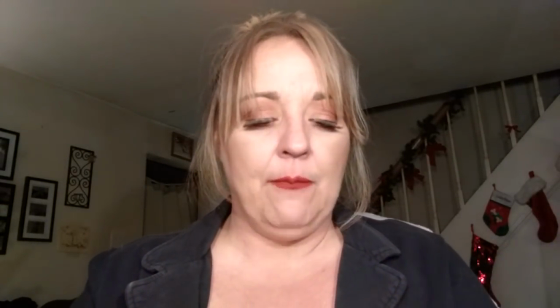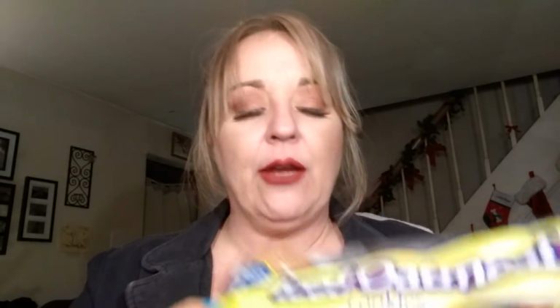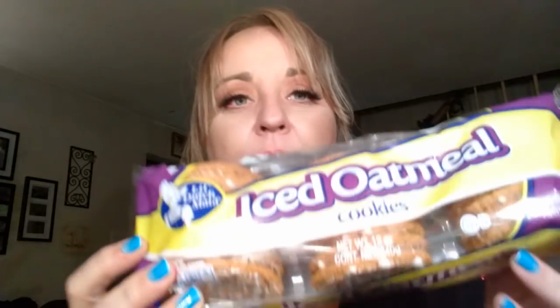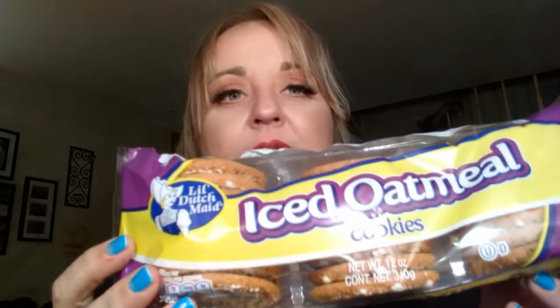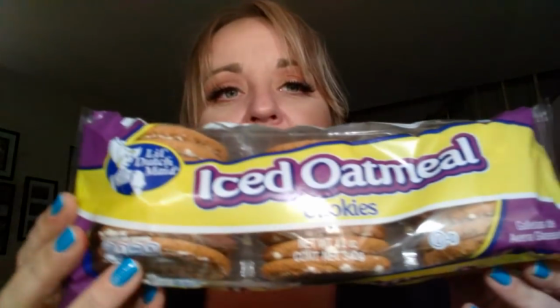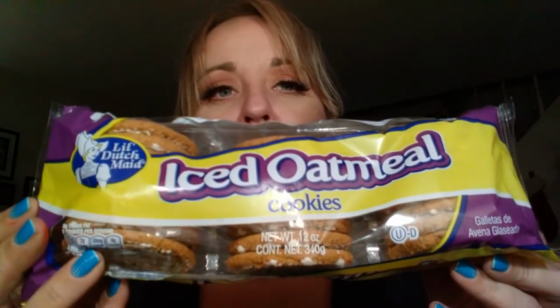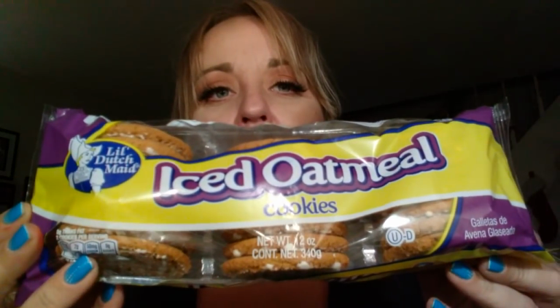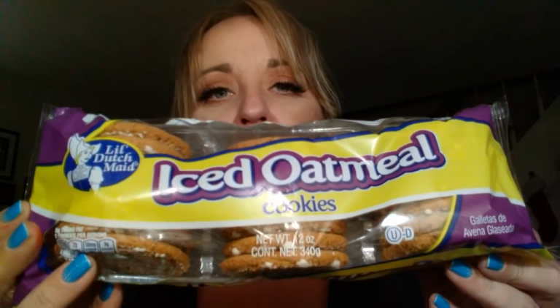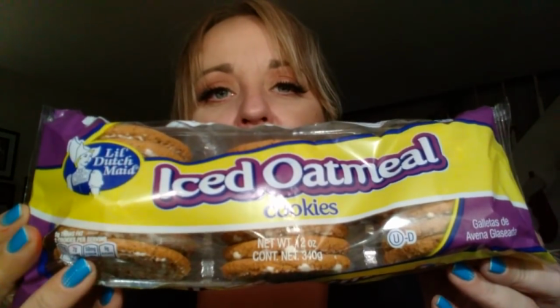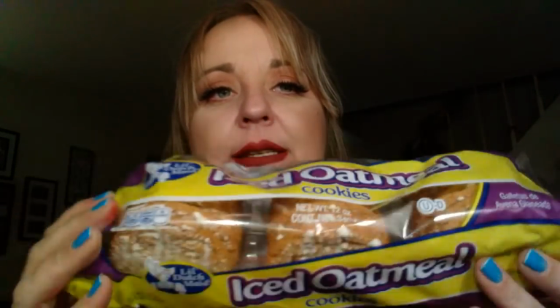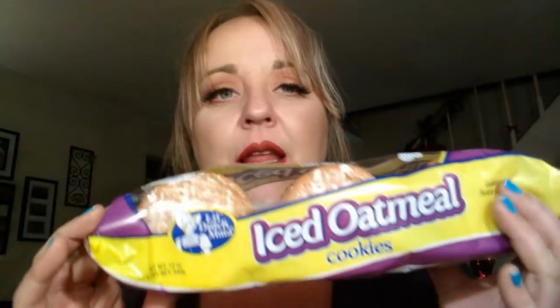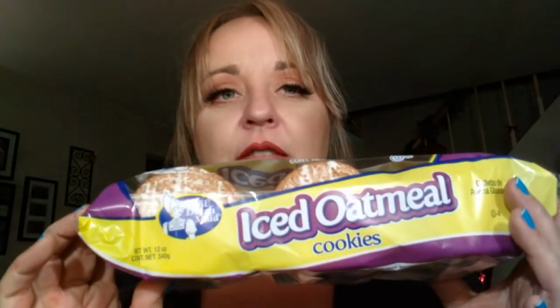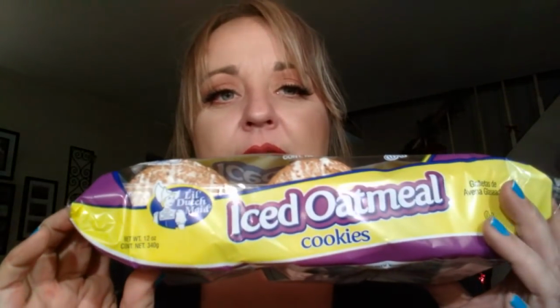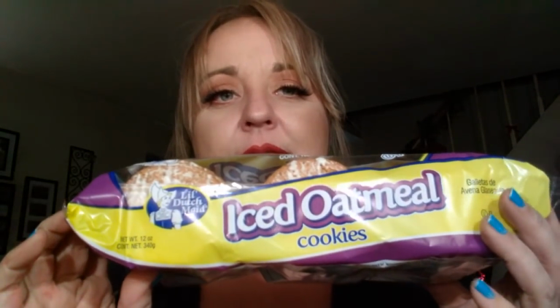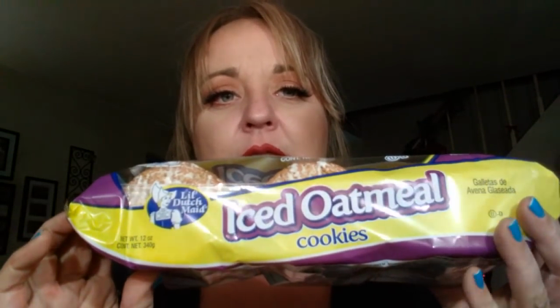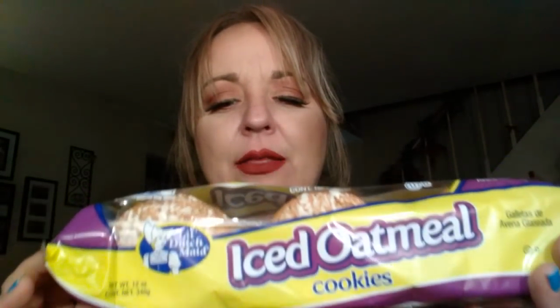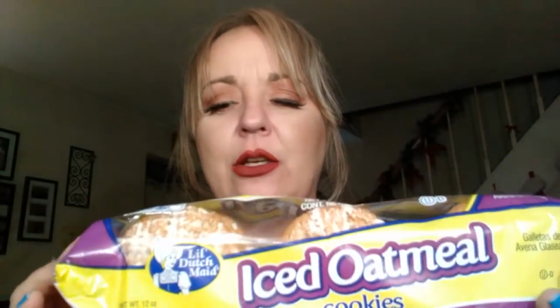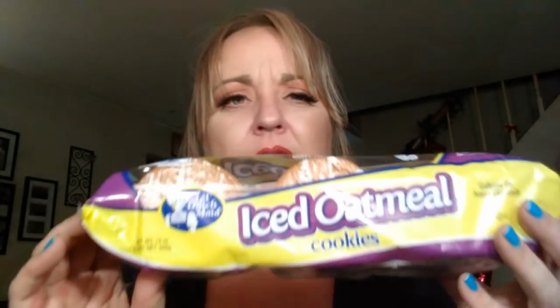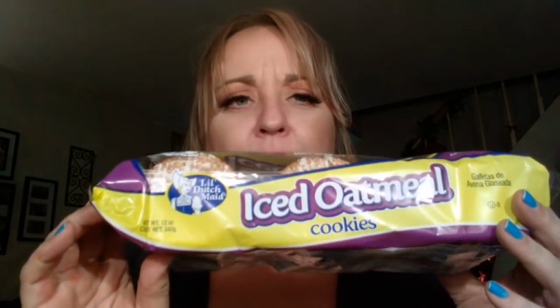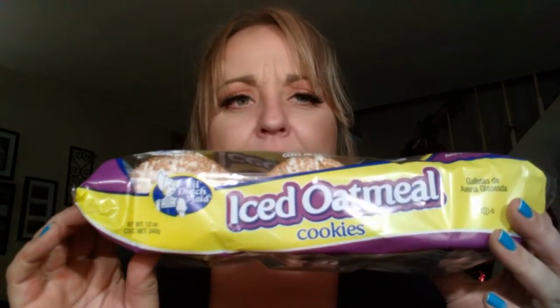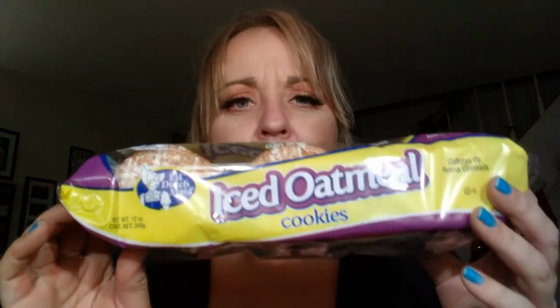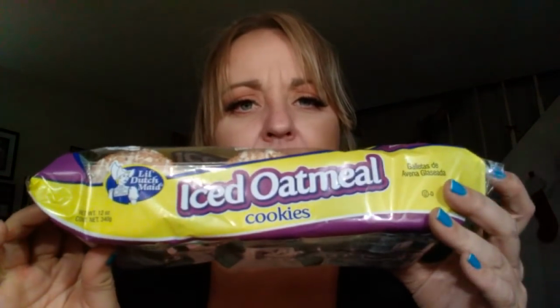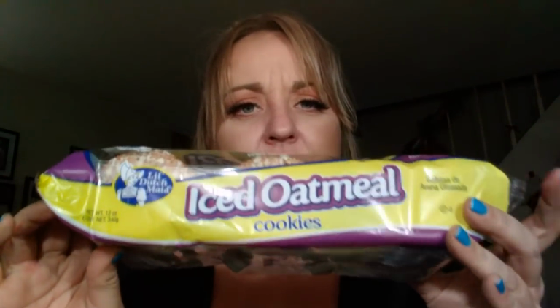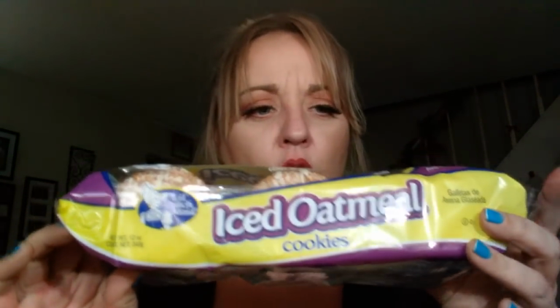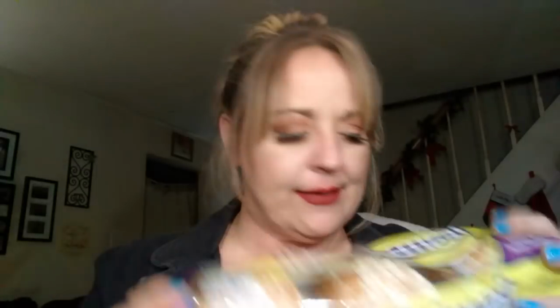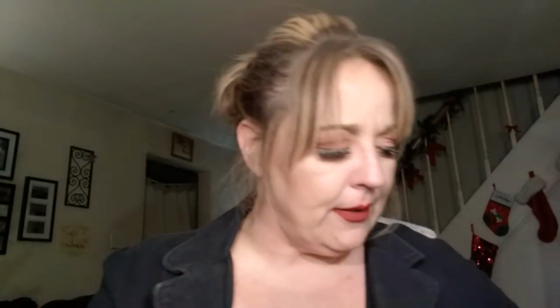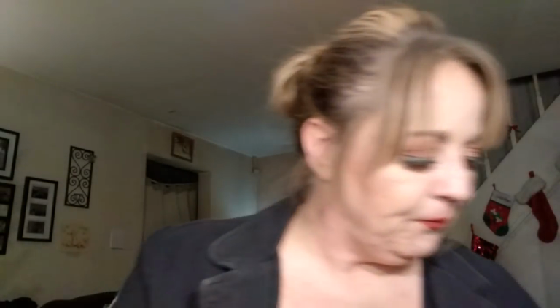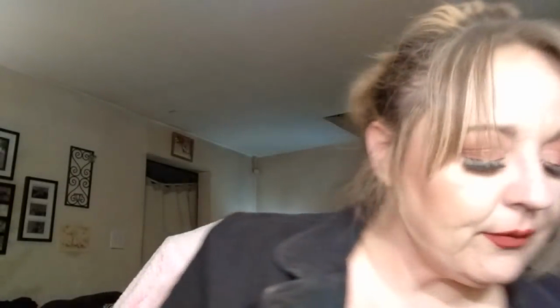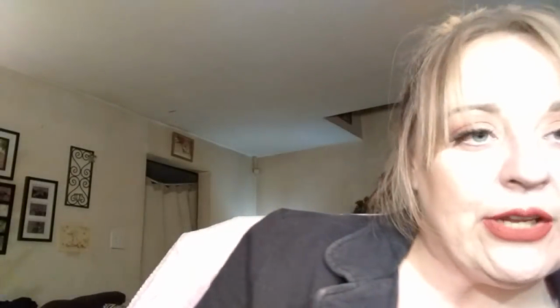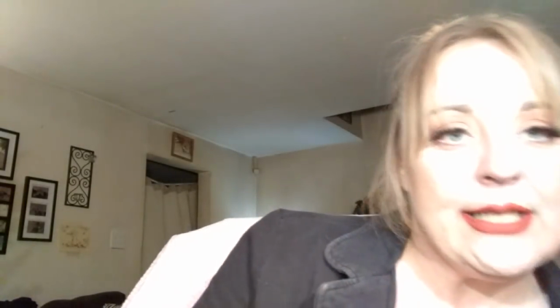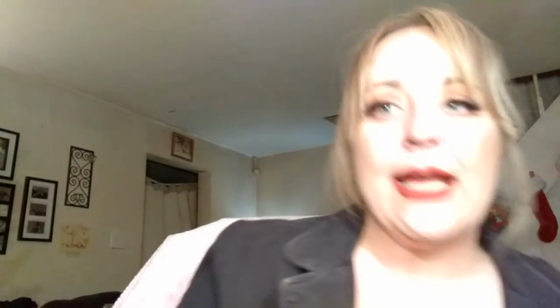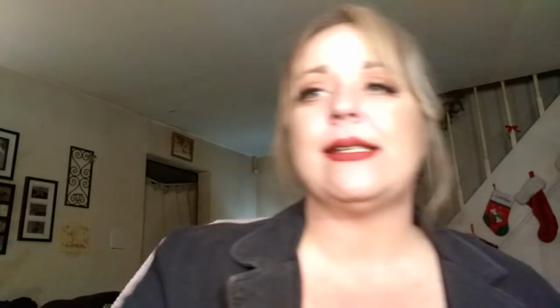So first thing I'm going to start with is the food. I grabbed these iced oatmeal cookies. Love these. These are by Little Dutch Made. These are awesome, very tasty.